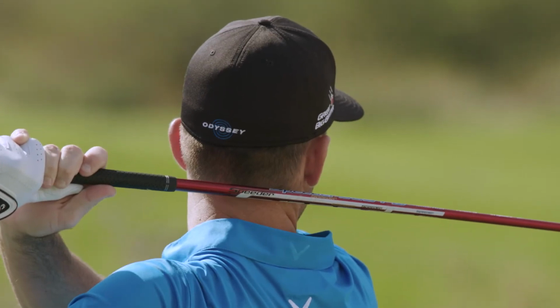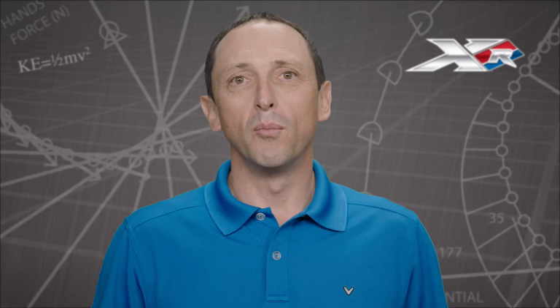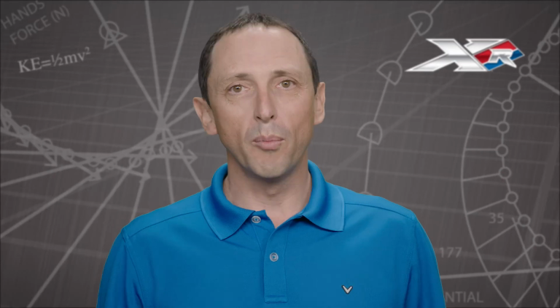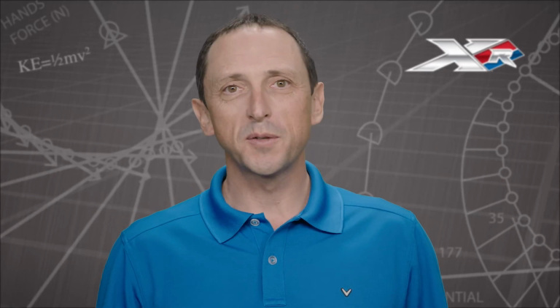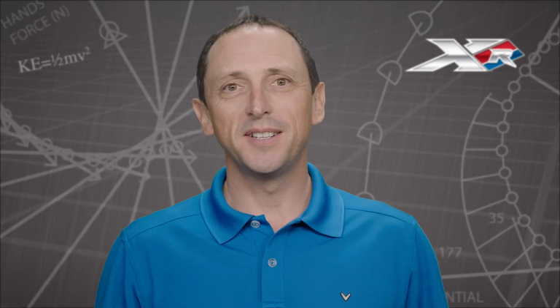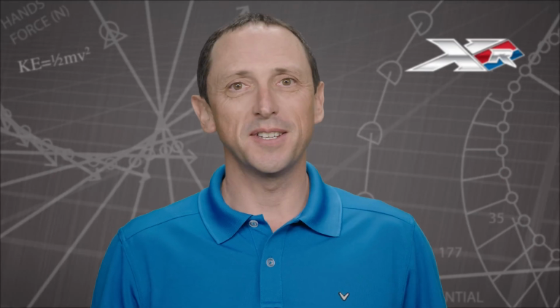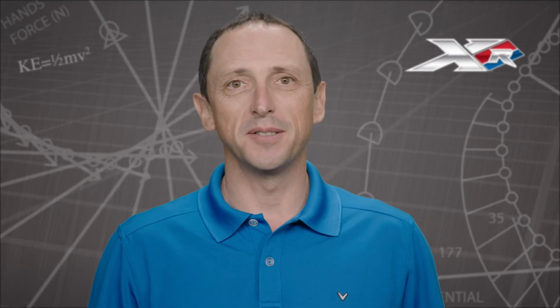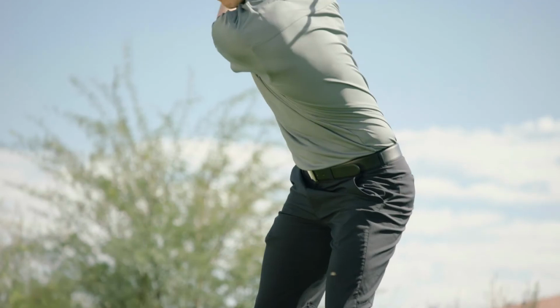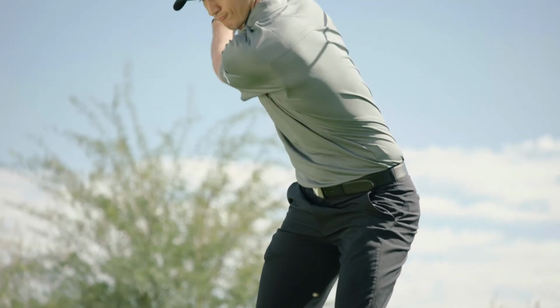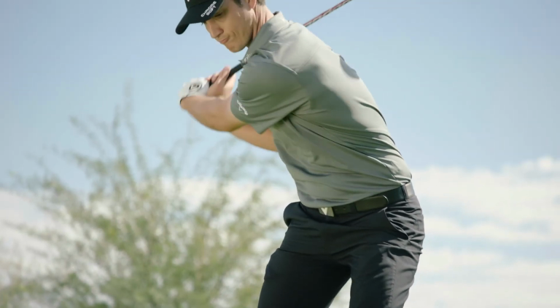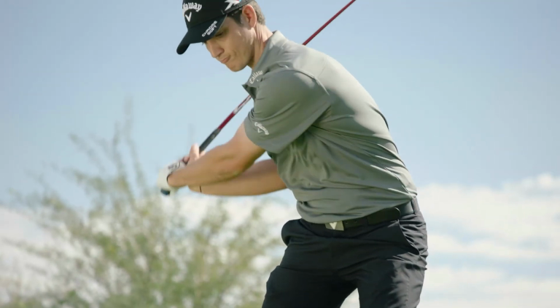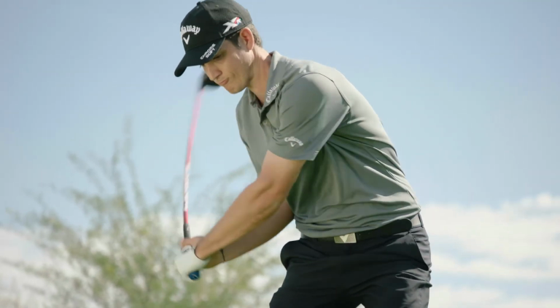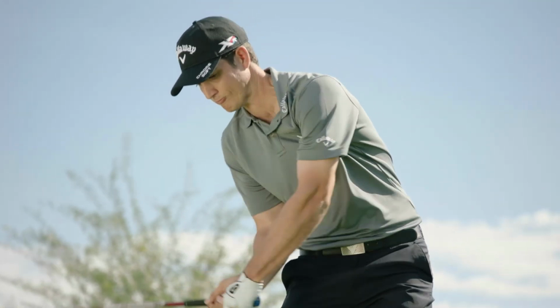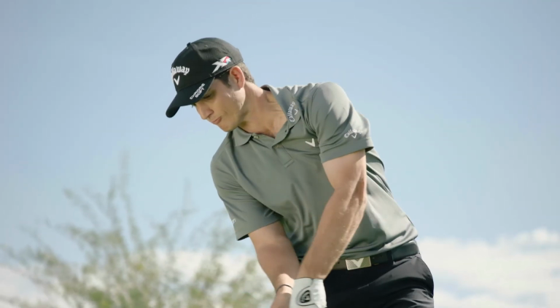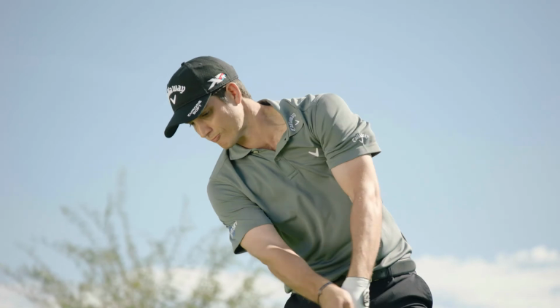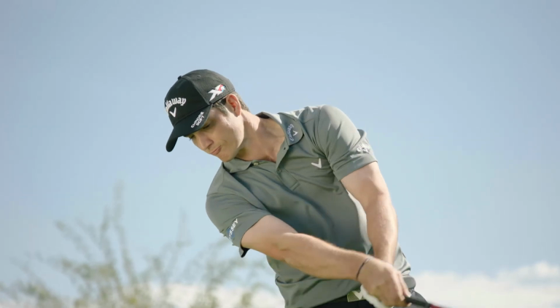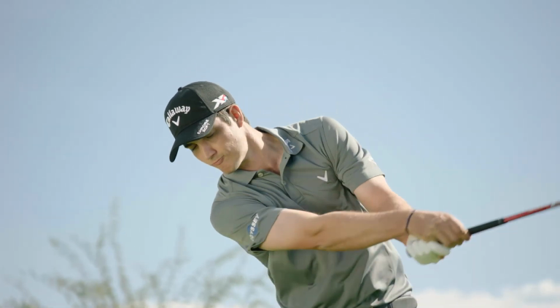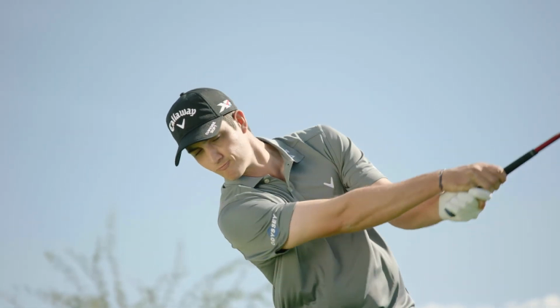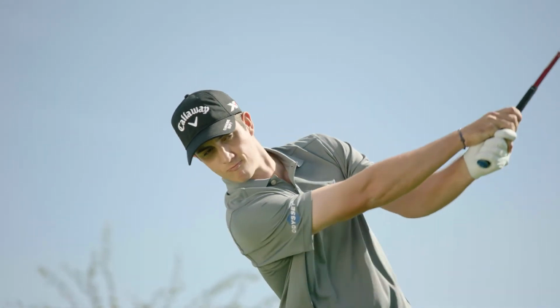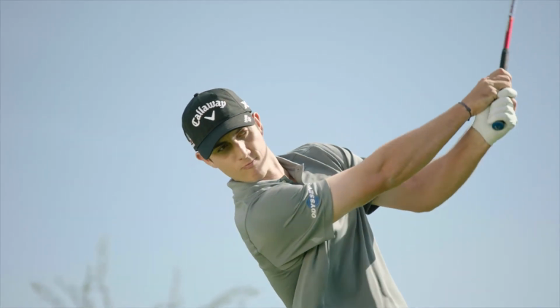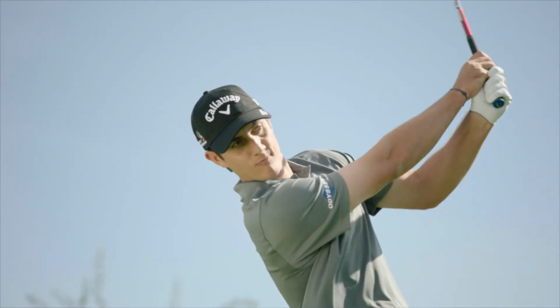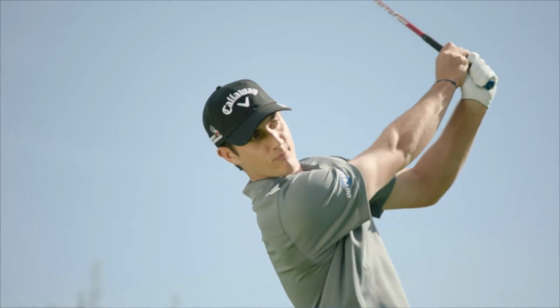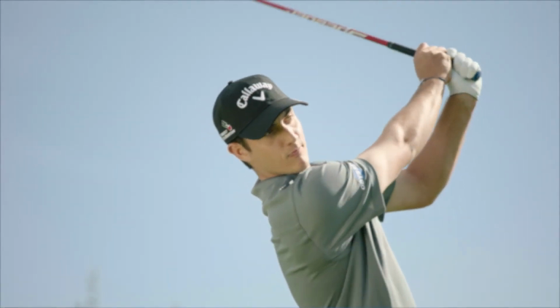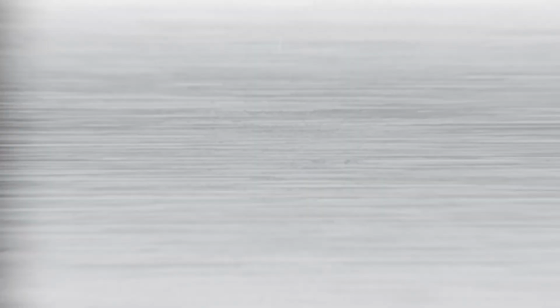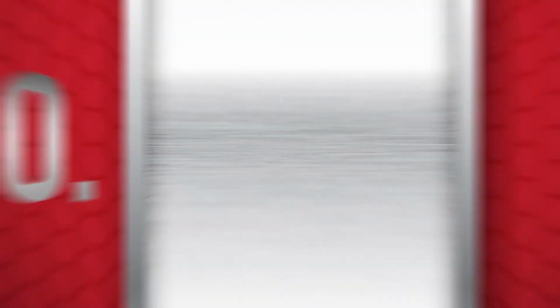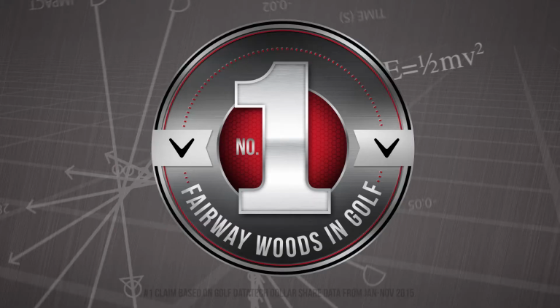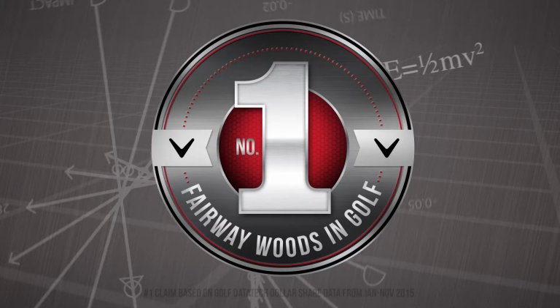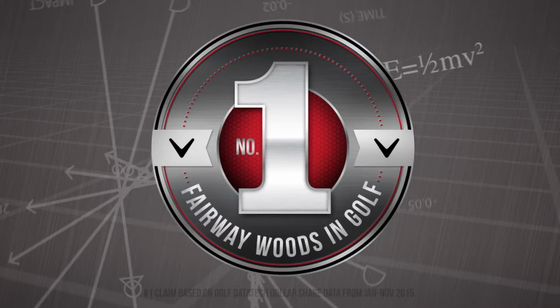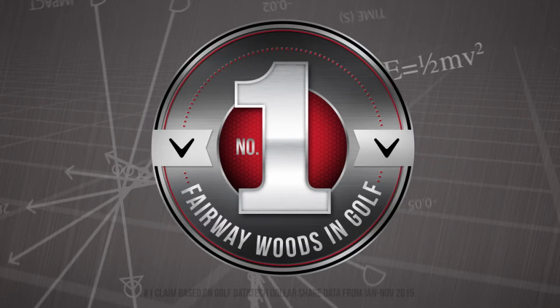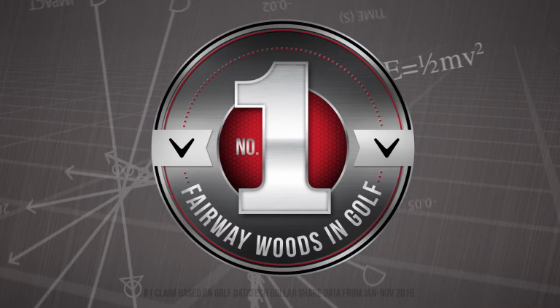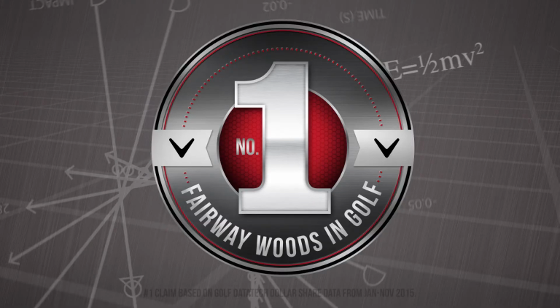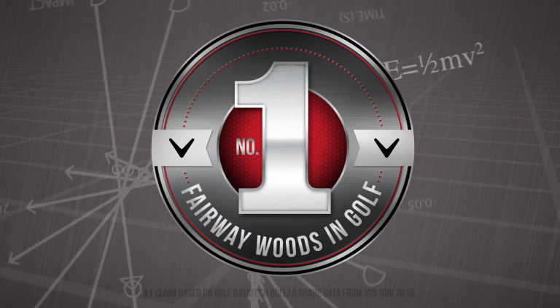More ball speed and distance, more forgiveness, easier to hit from everywhere. From Callaway, the number one fairway woods in golf.